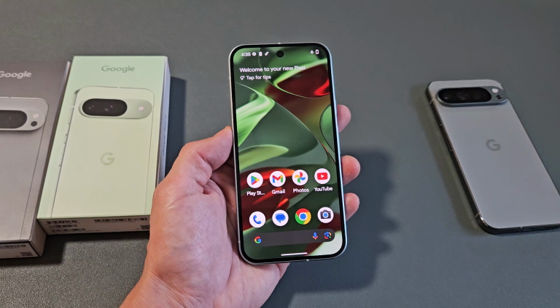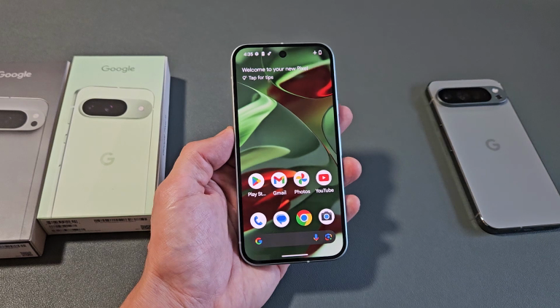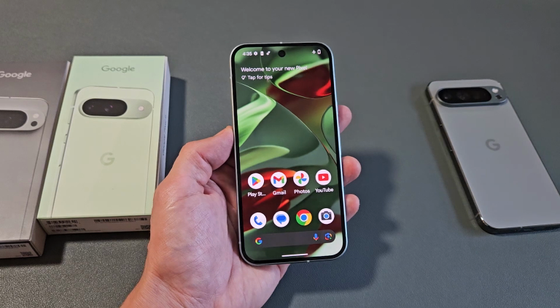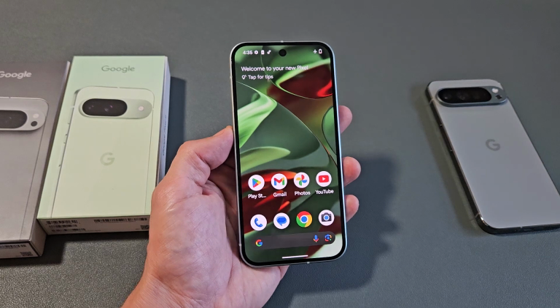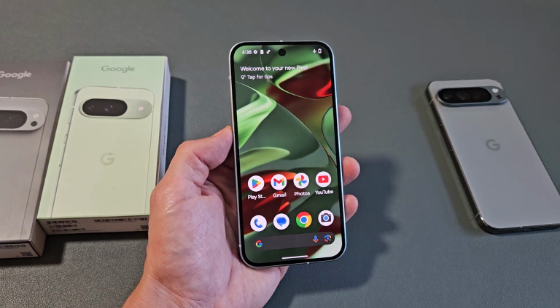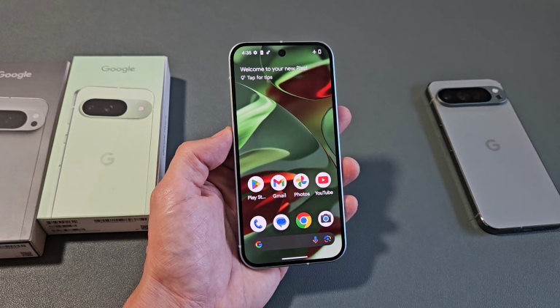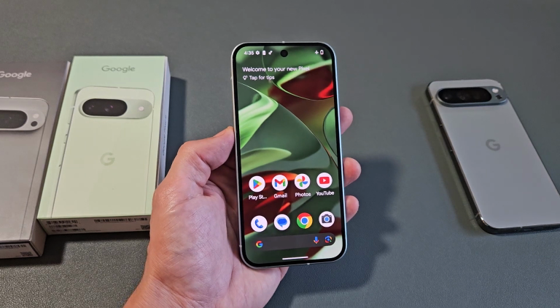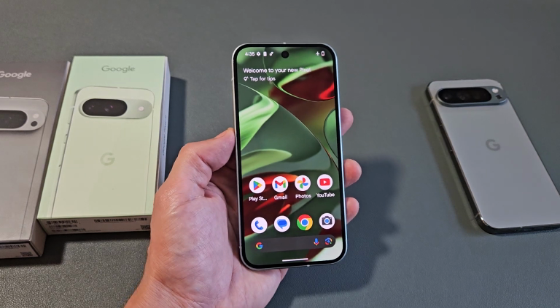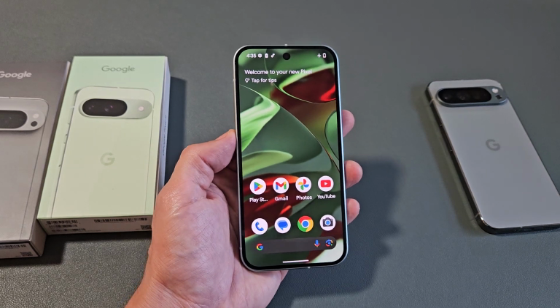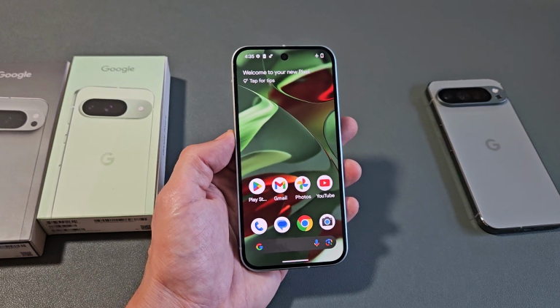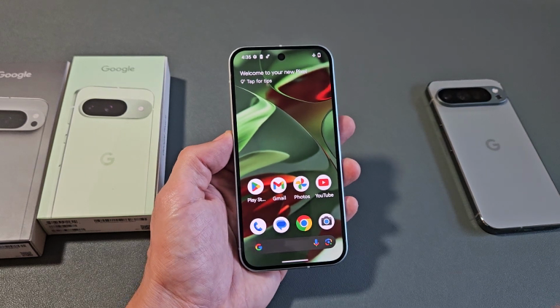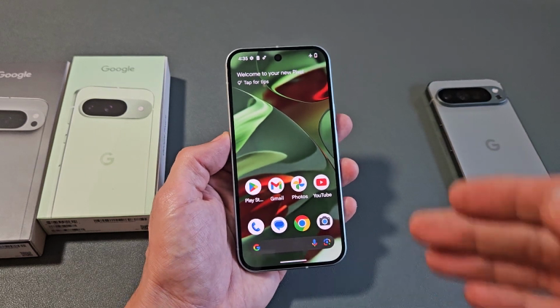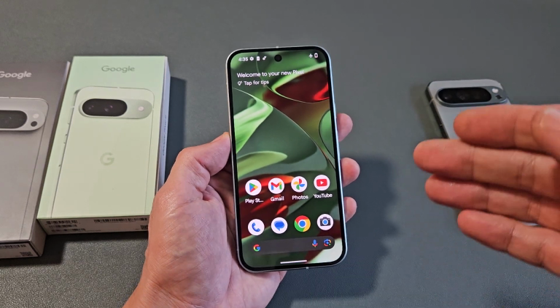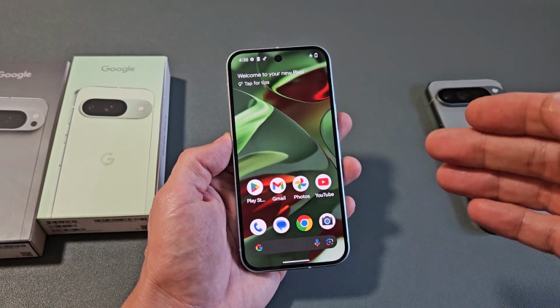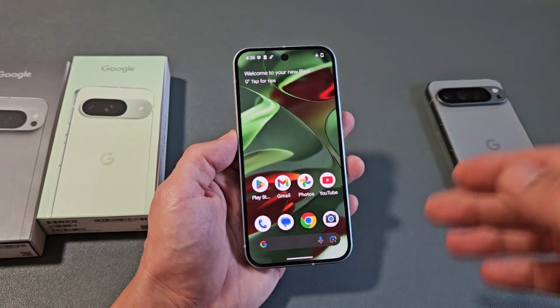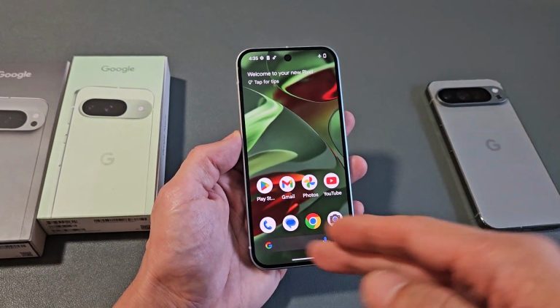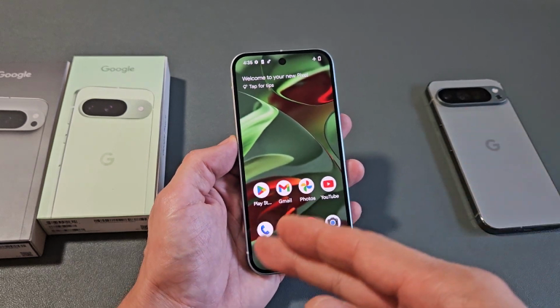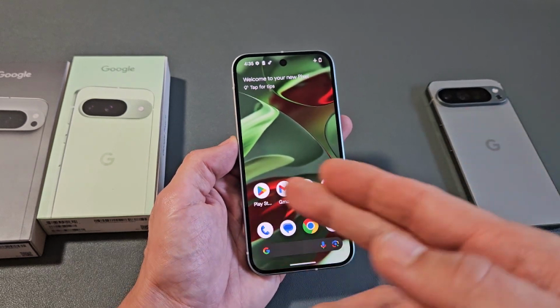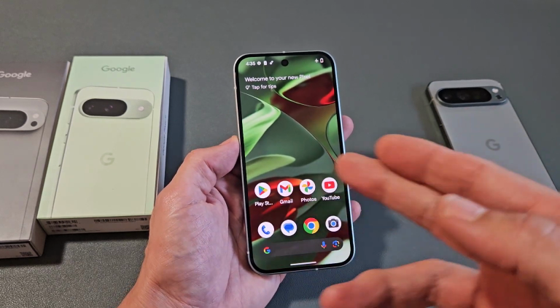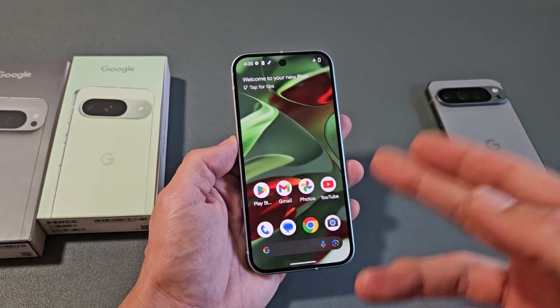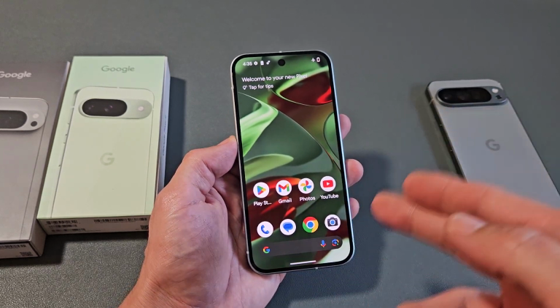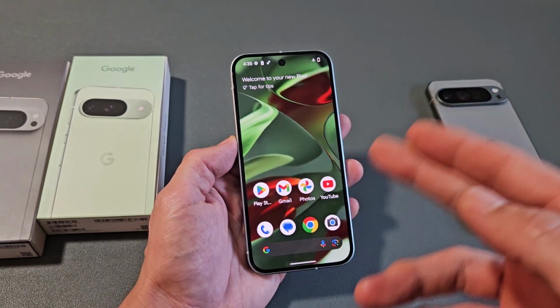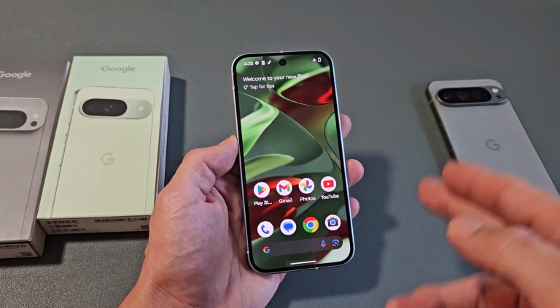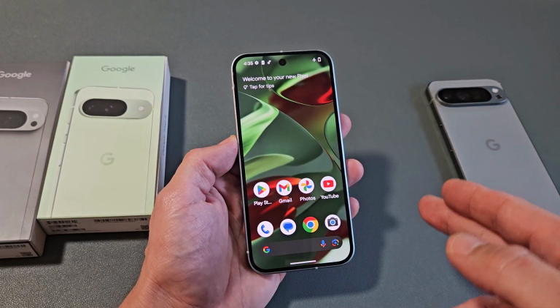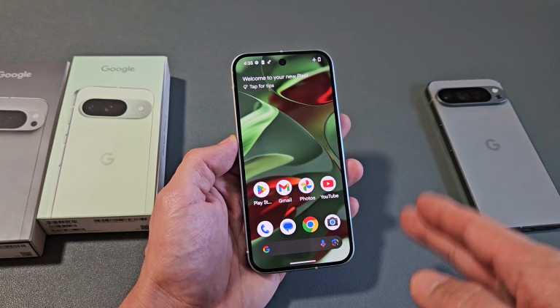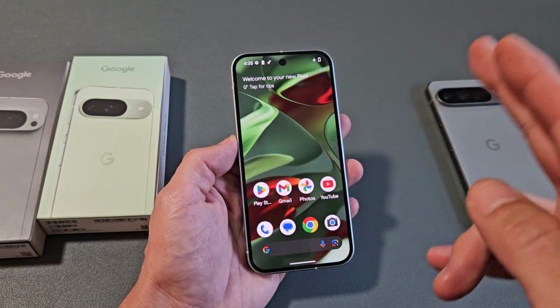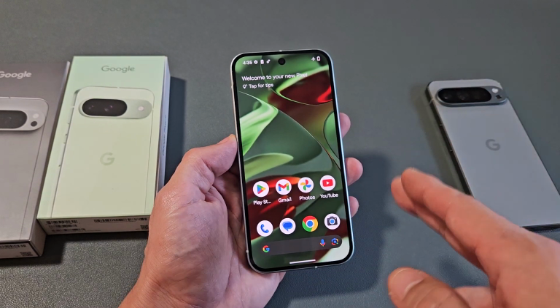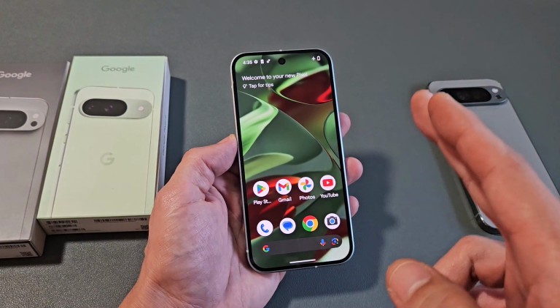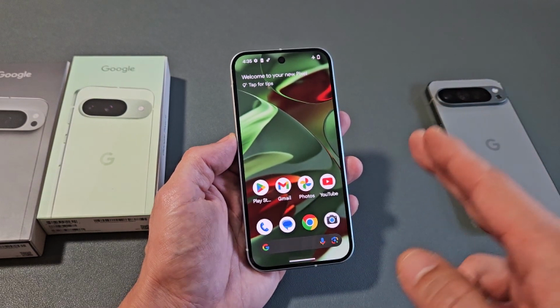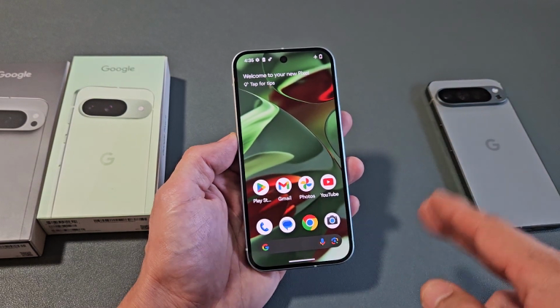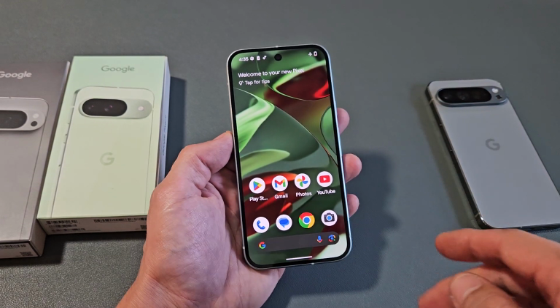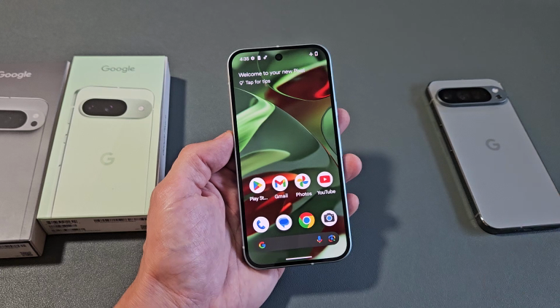I'm going to show you how to connect to the Wi-Fi internet on your Google Pixel 9, 9 Pro, or the 9 Pro XL.